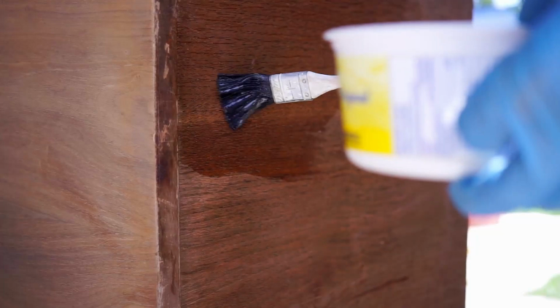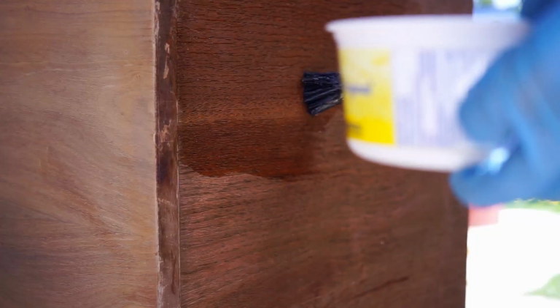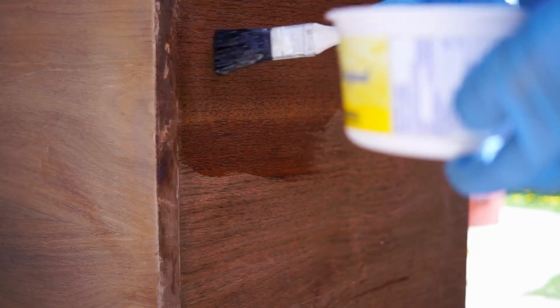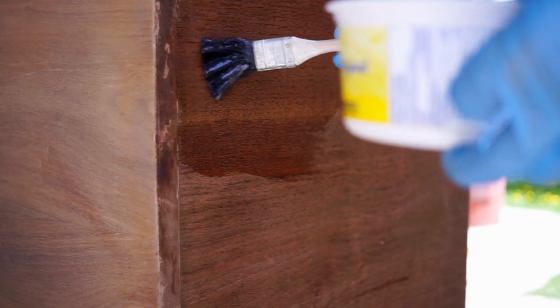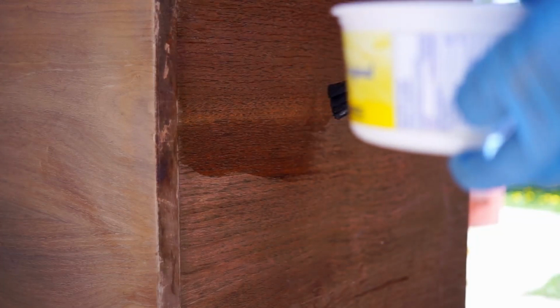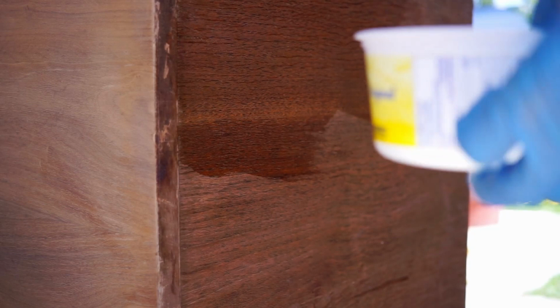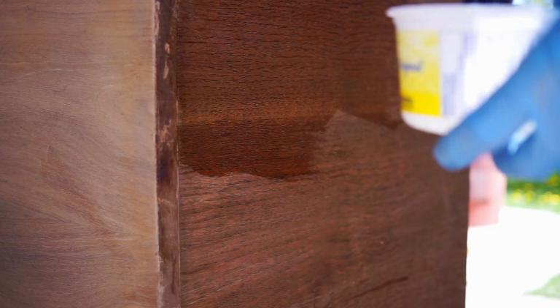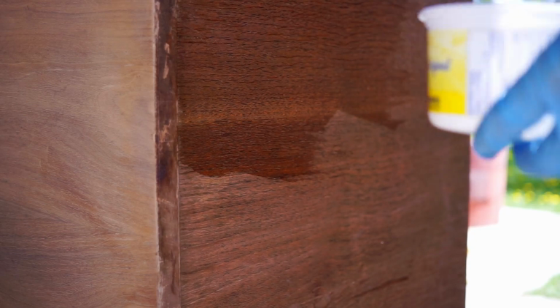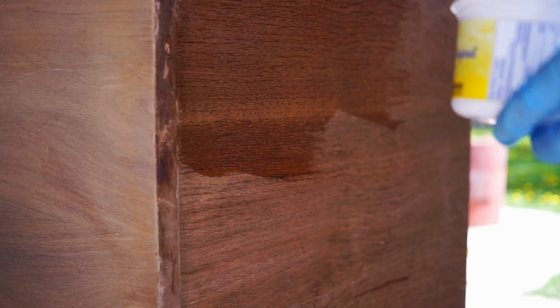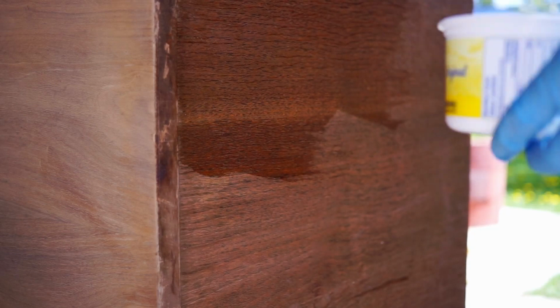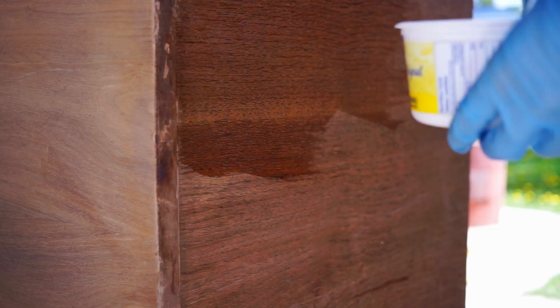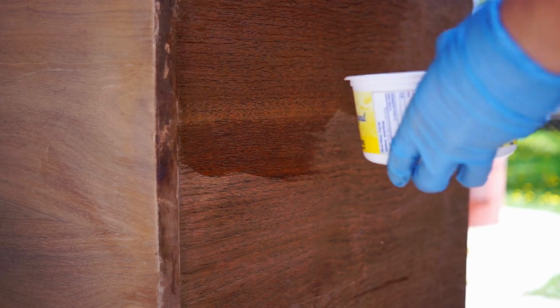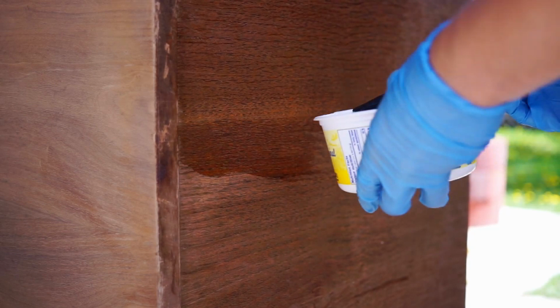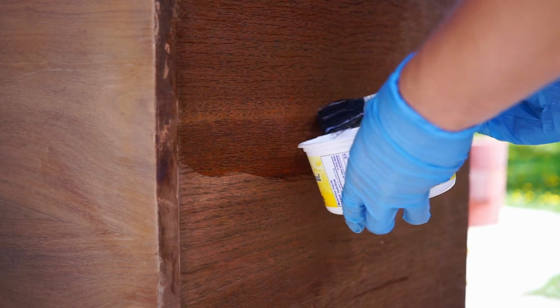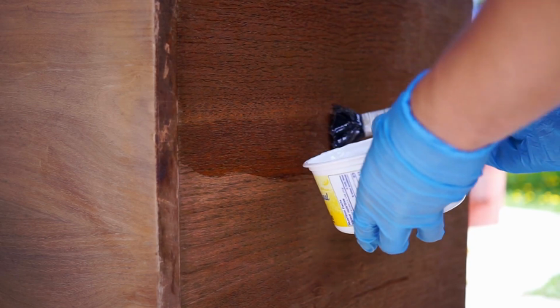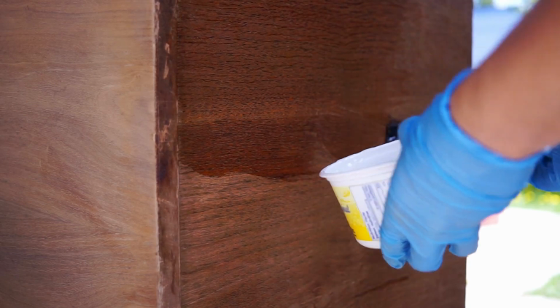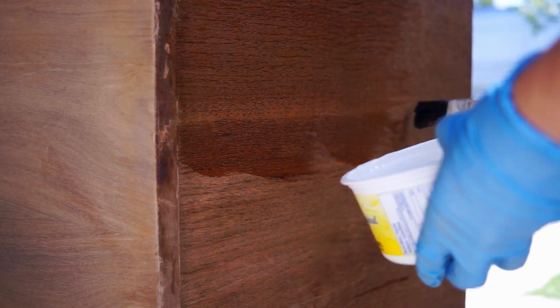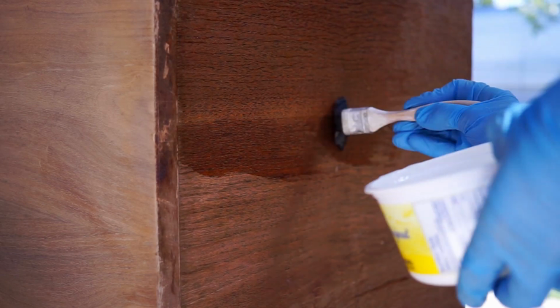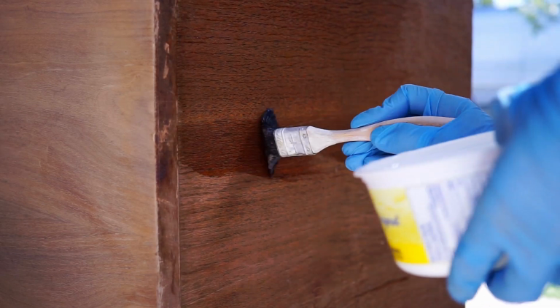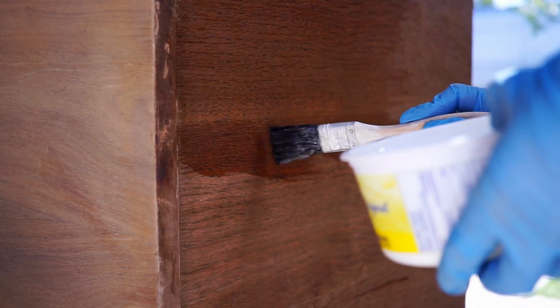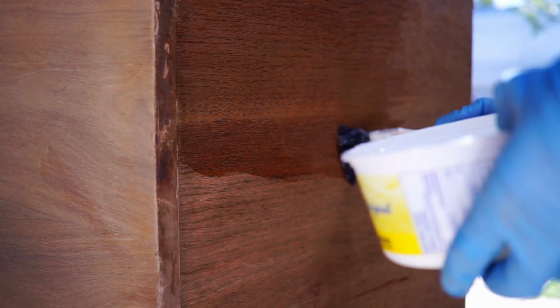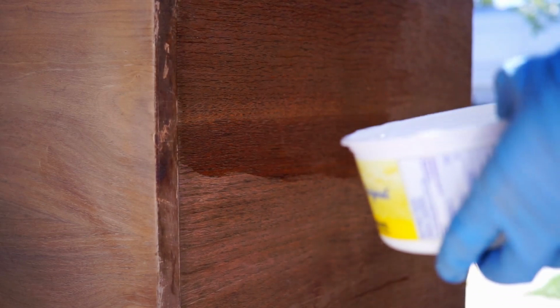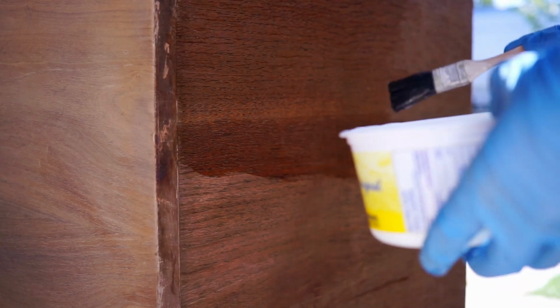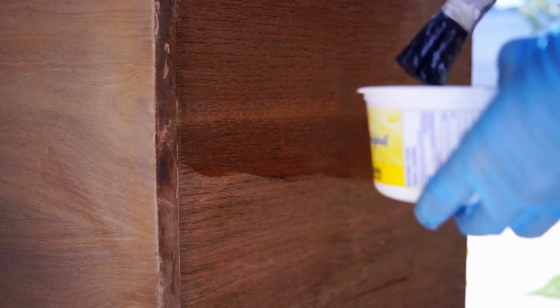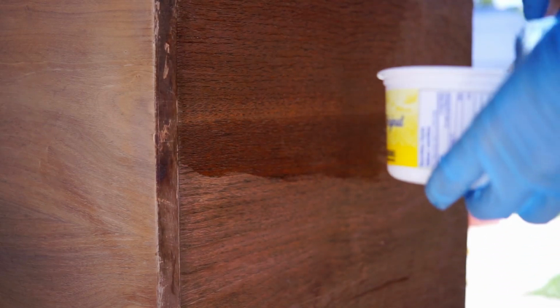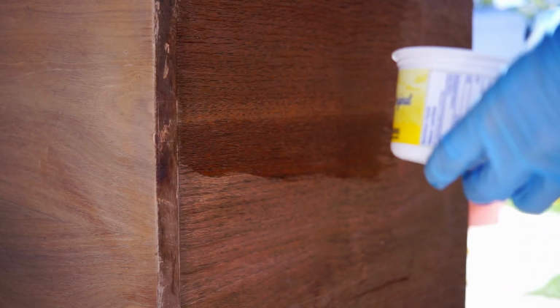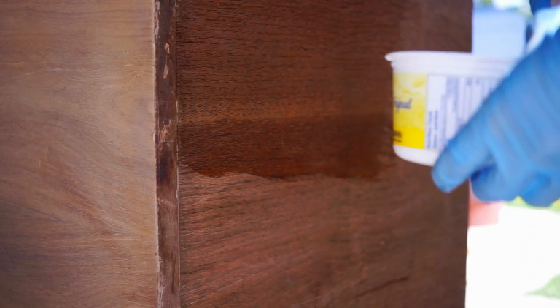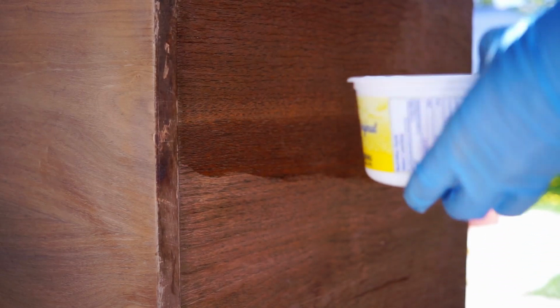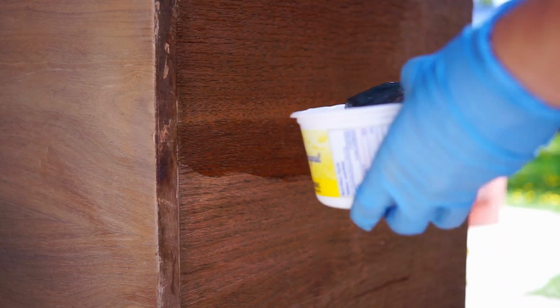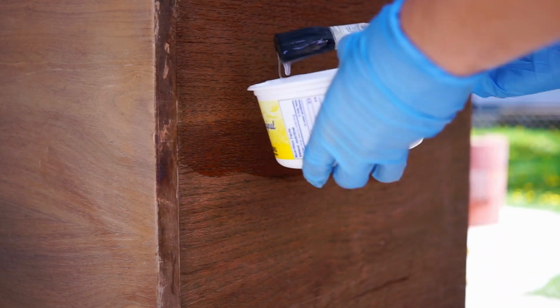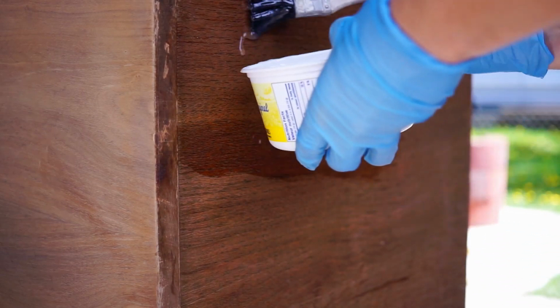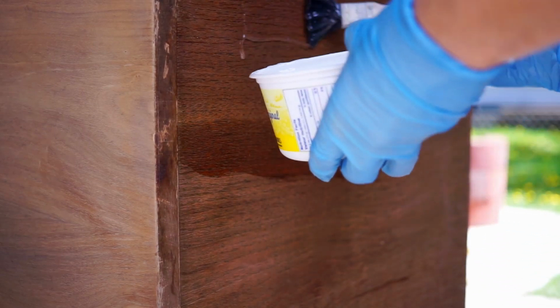I couldn't remove the old finish from the sides of the dresser, so I went for a chemical stripper.